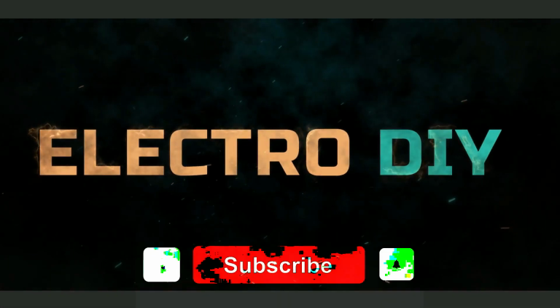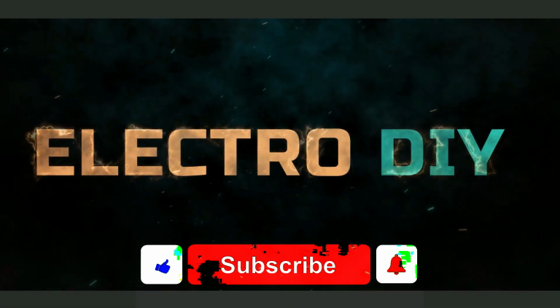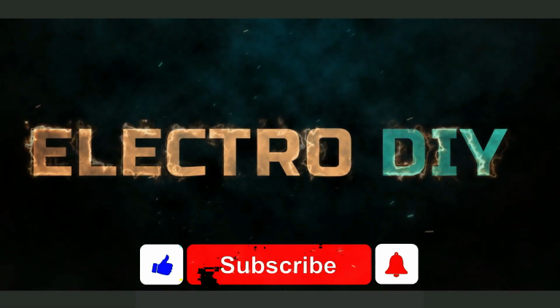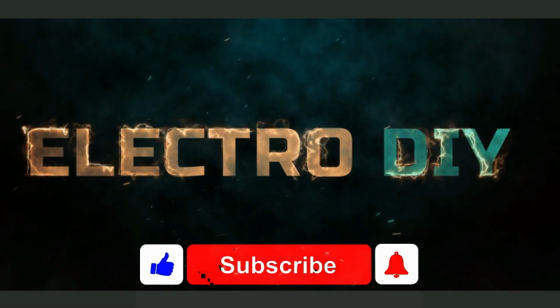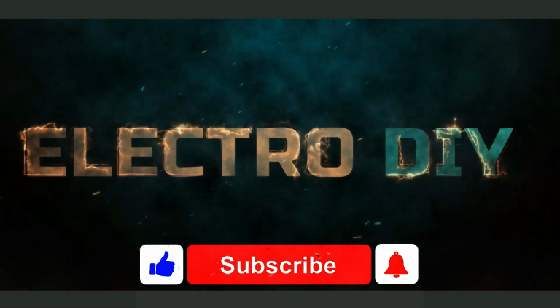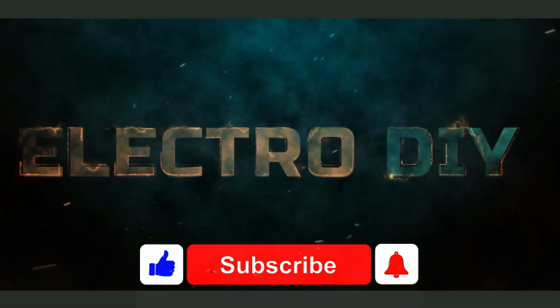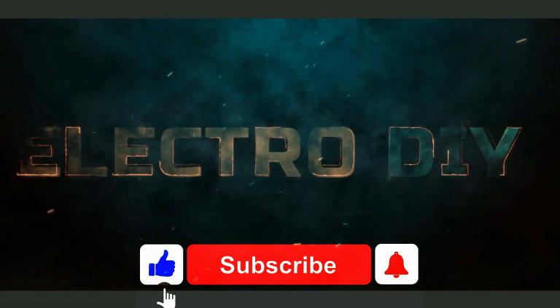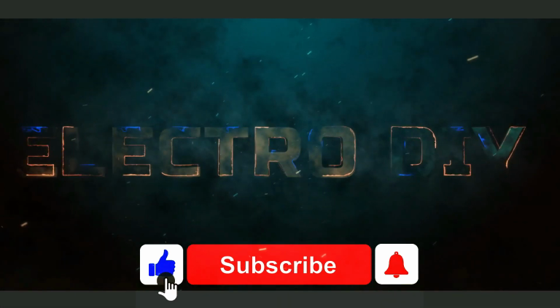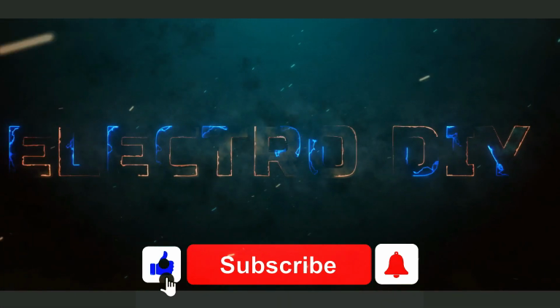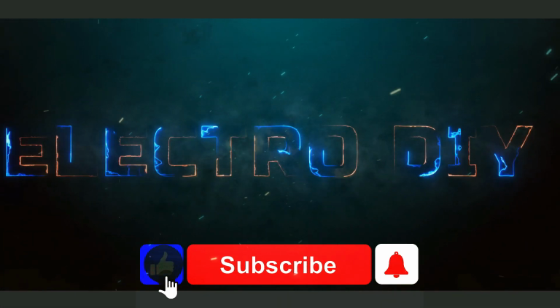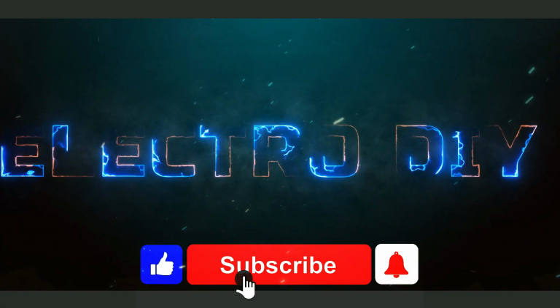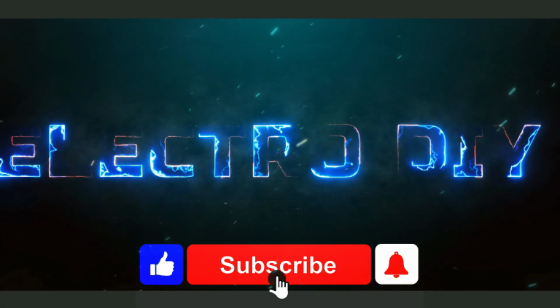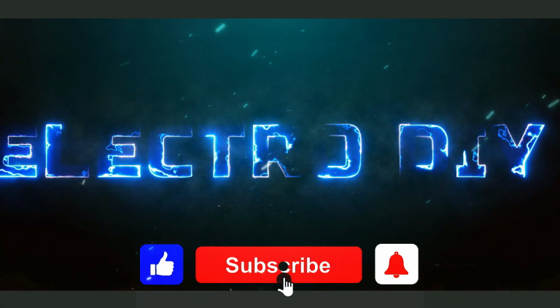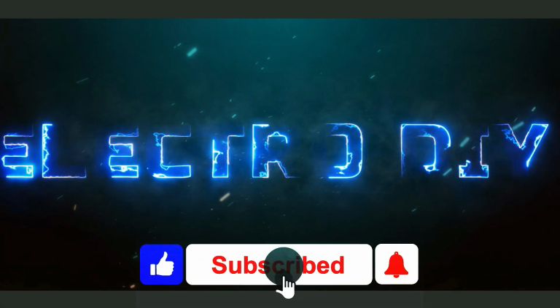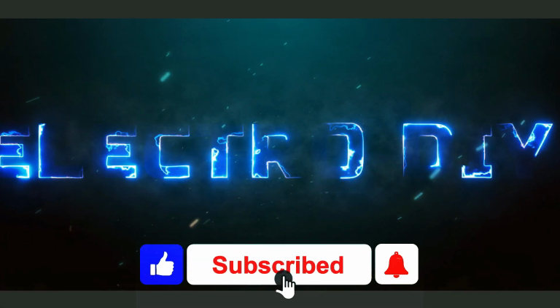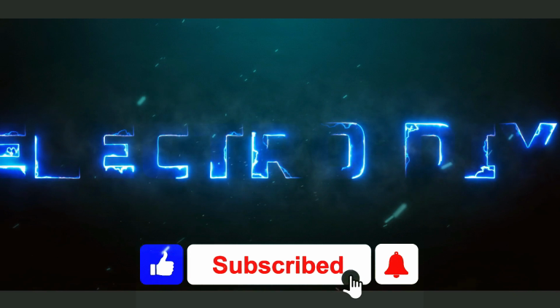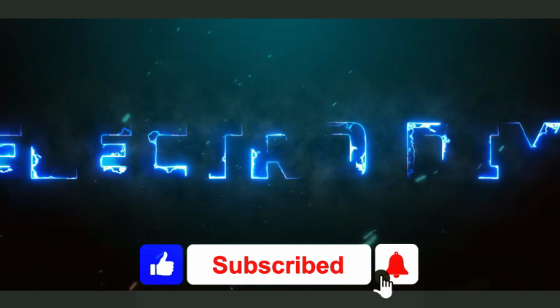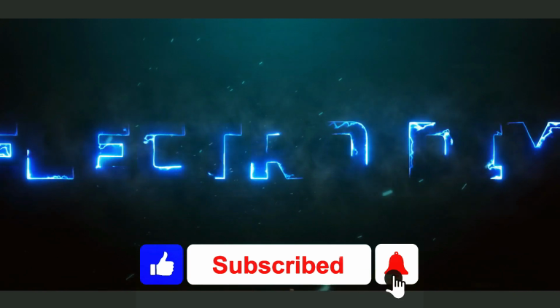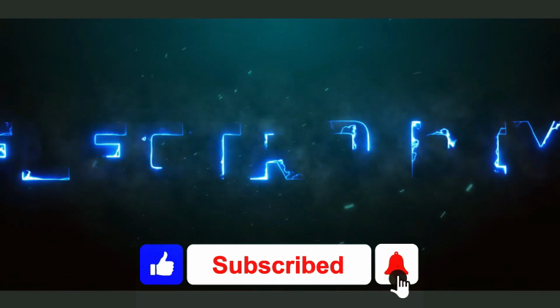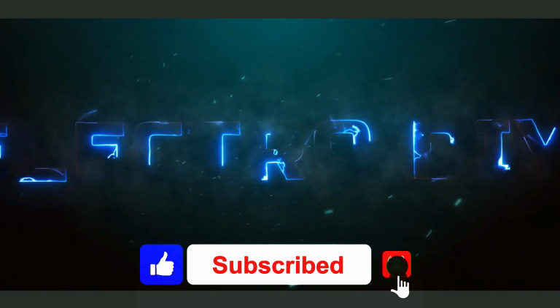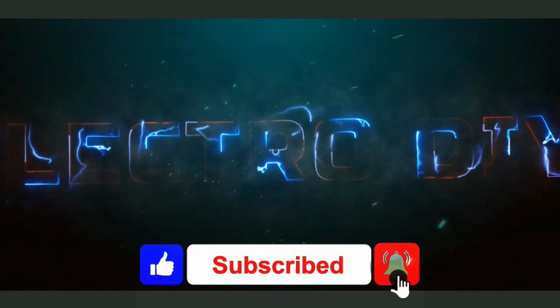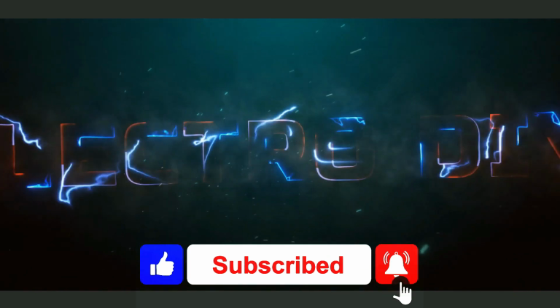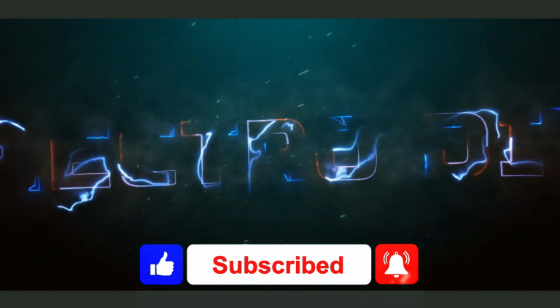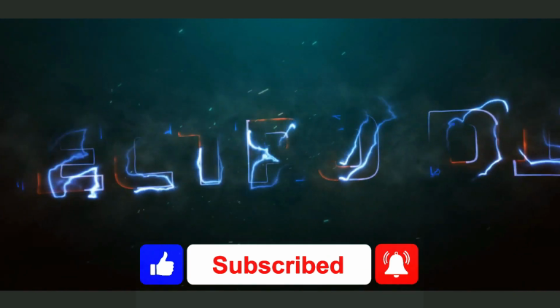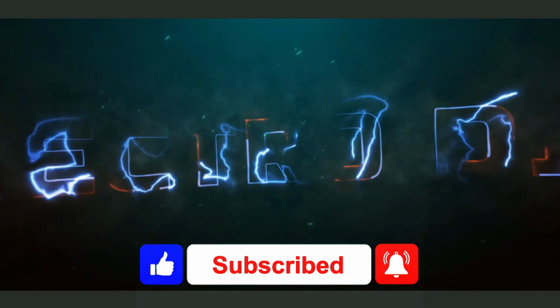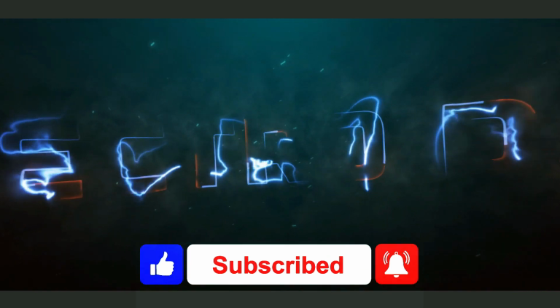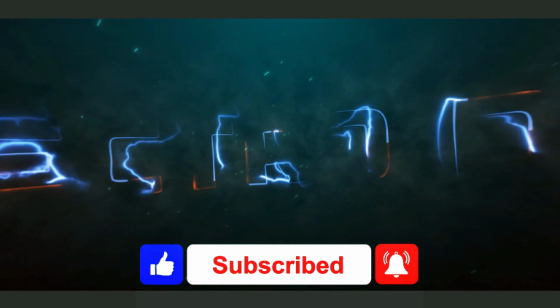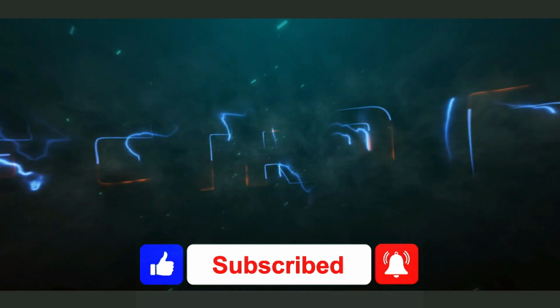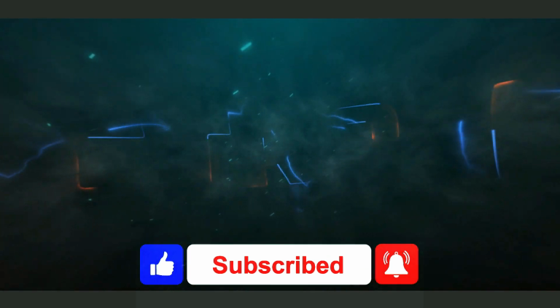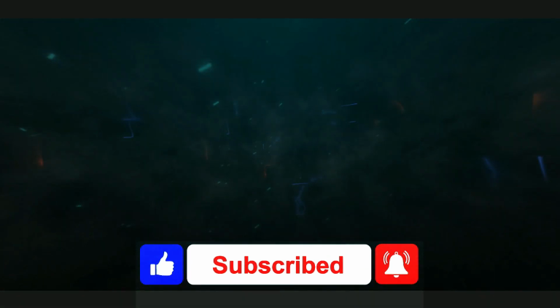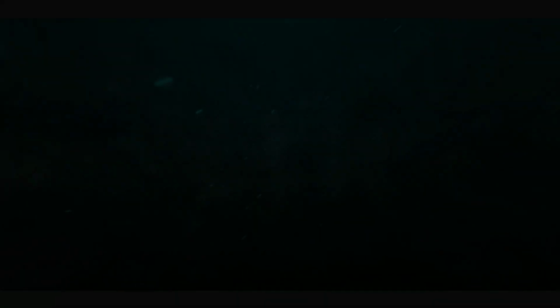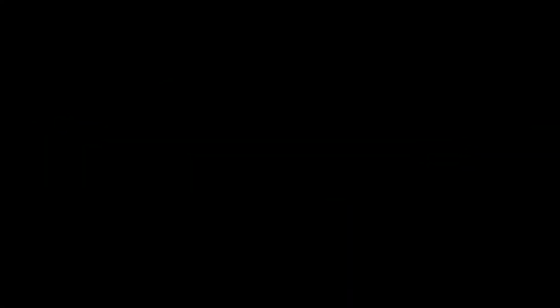Hit the like, subscribe, and bell icon to get instant notification of upcoming videos.